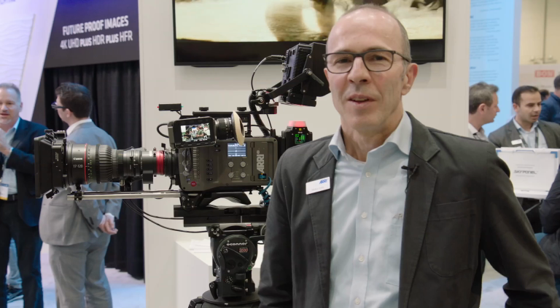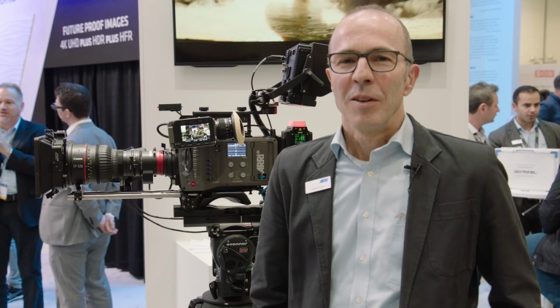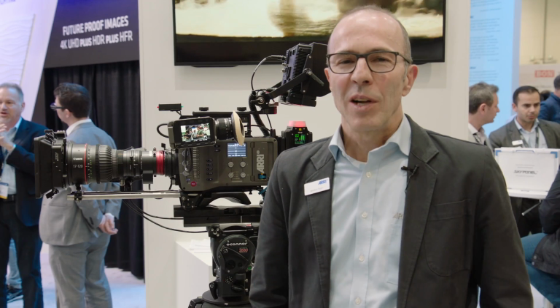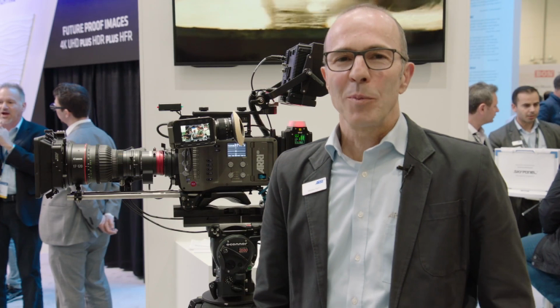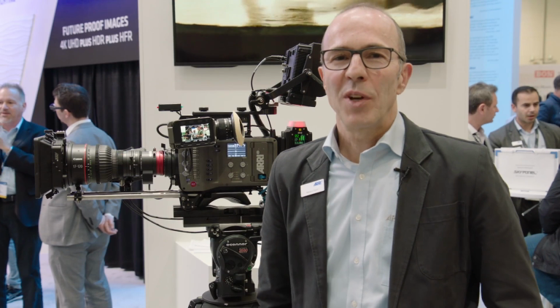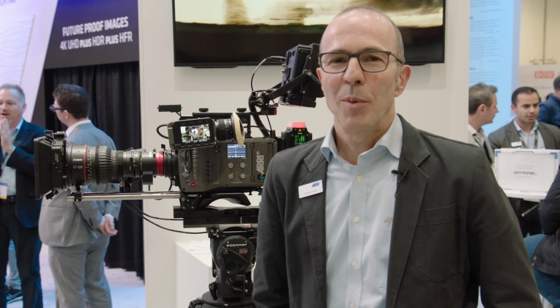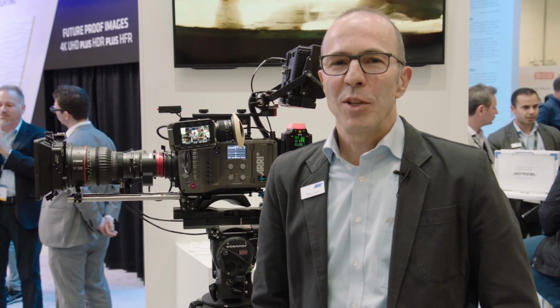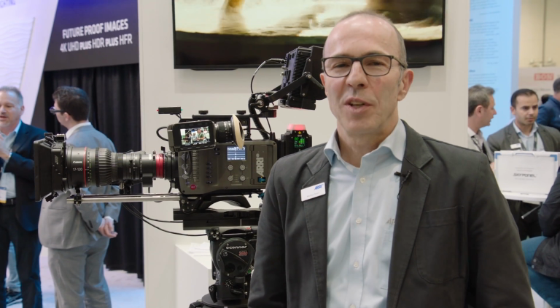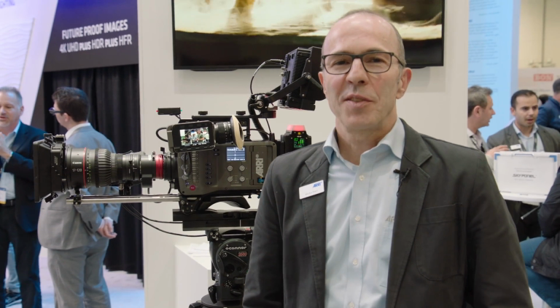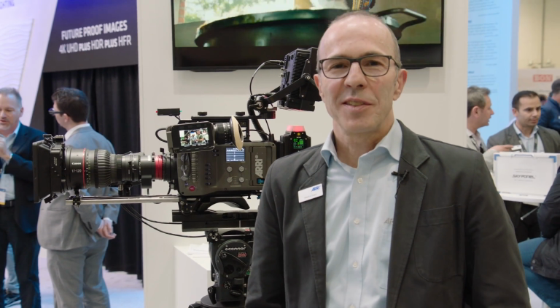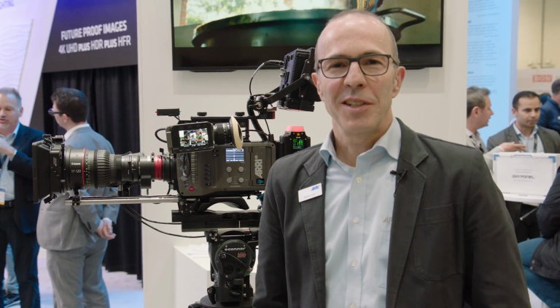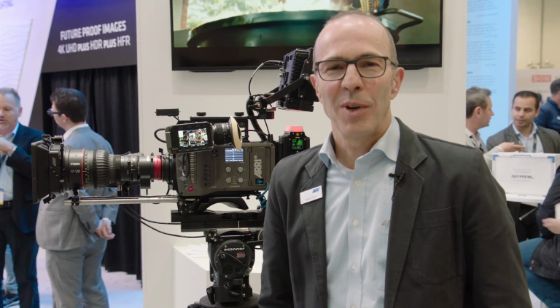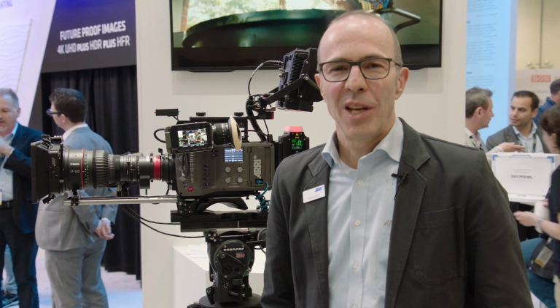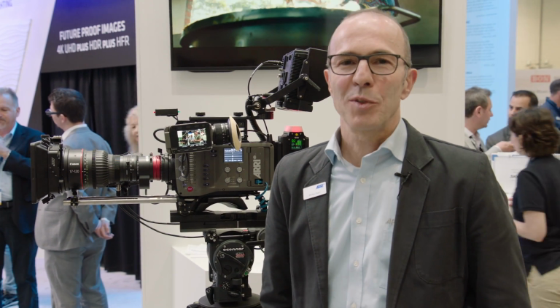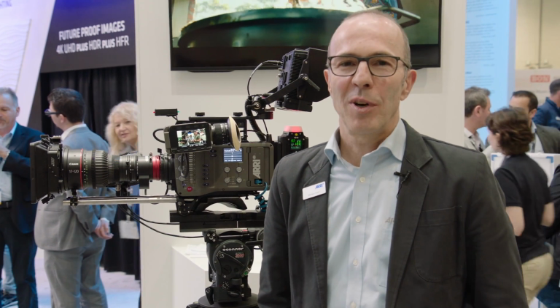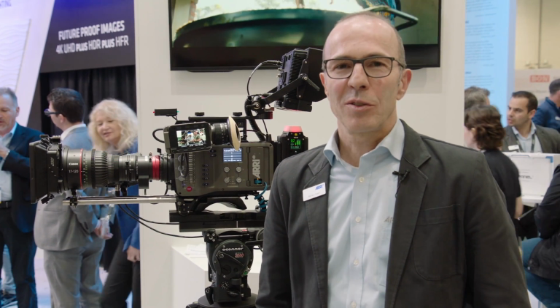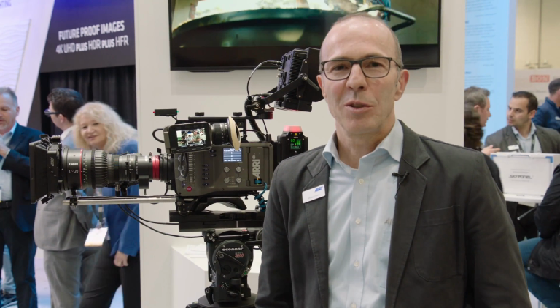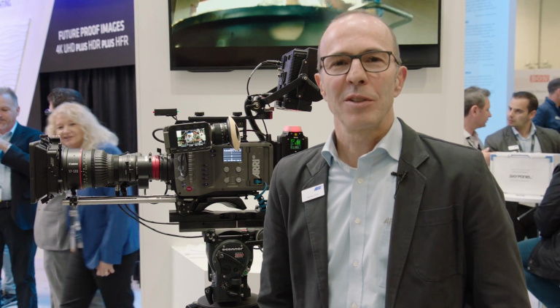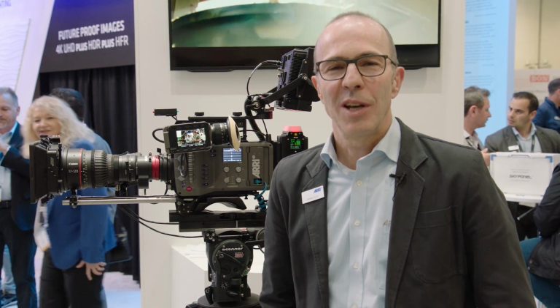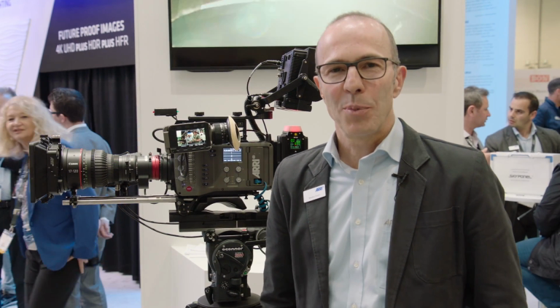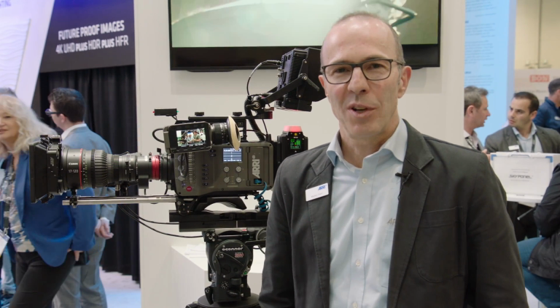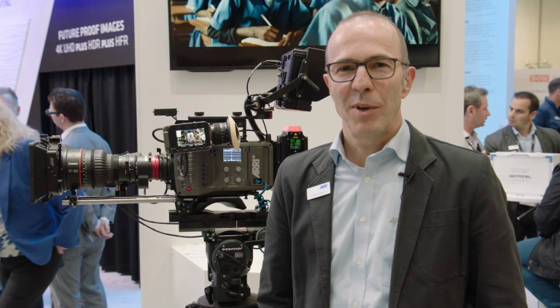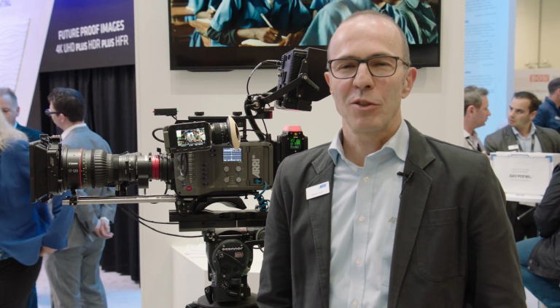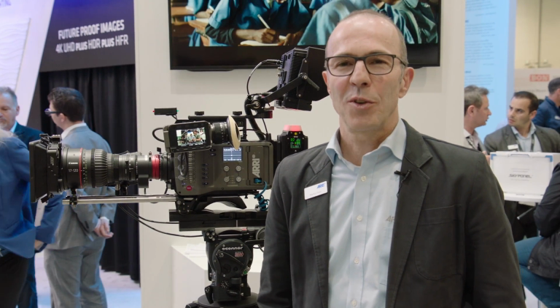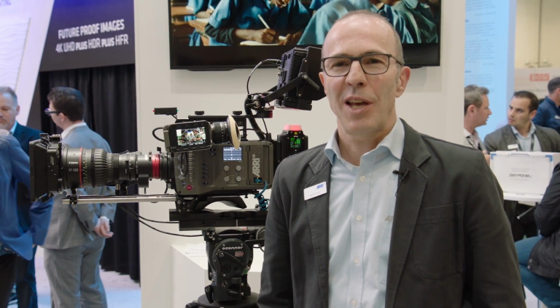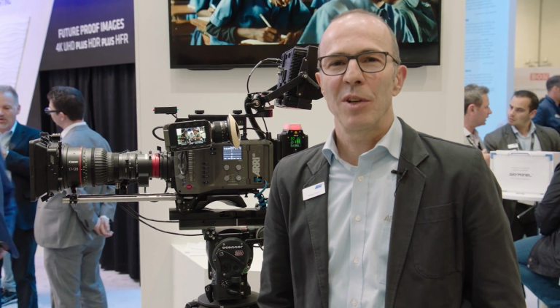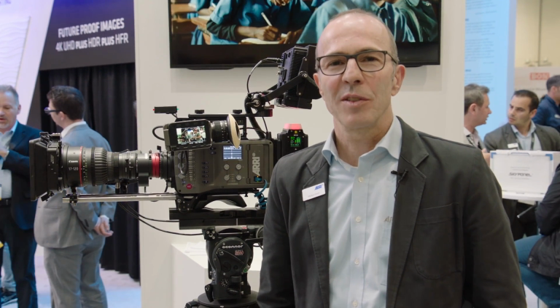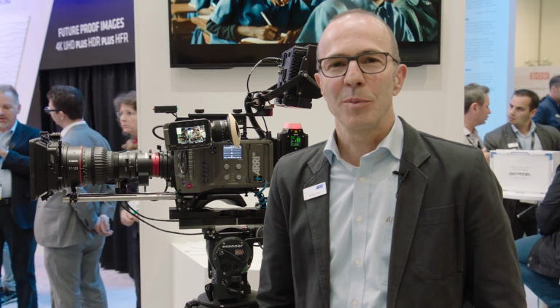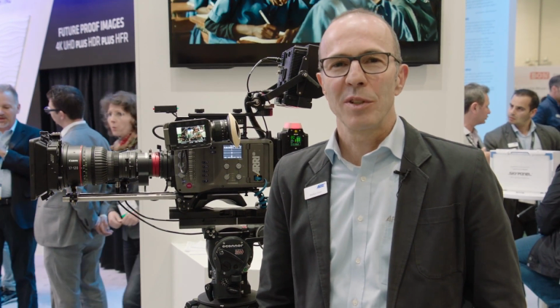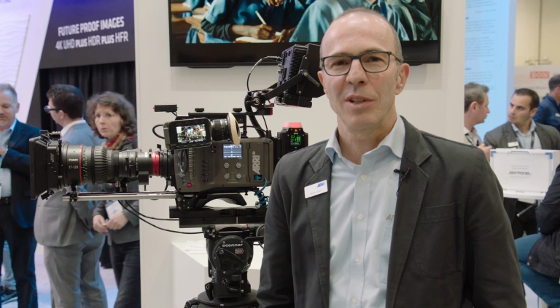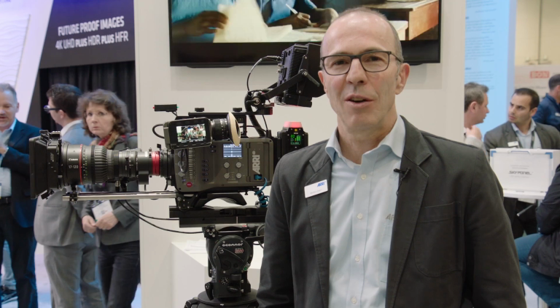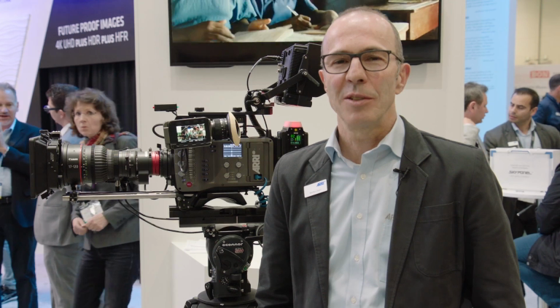Welcome to NAB 2016. My name is Marcus Dürr. I'm product manager for camera systems here at ARRI.